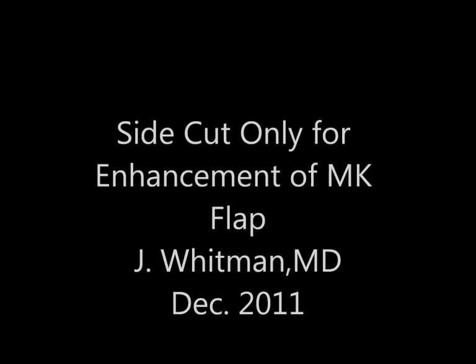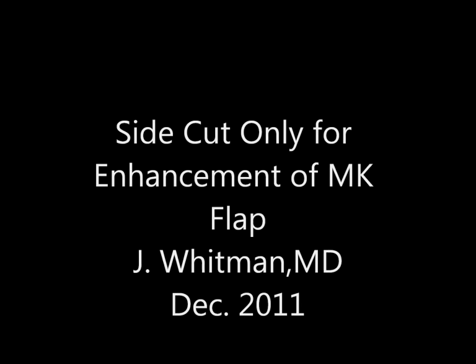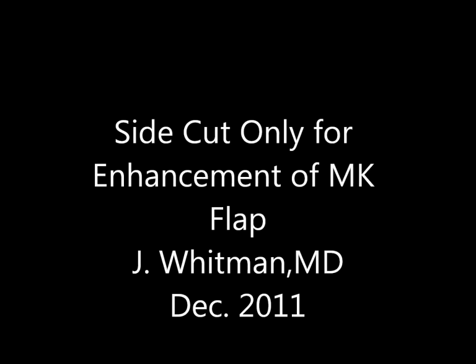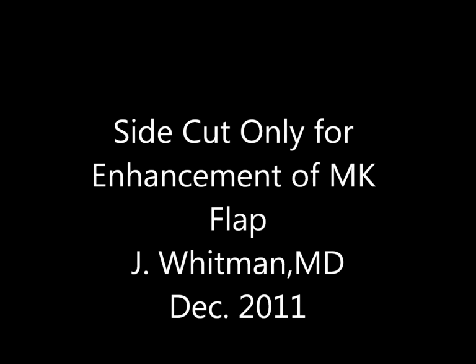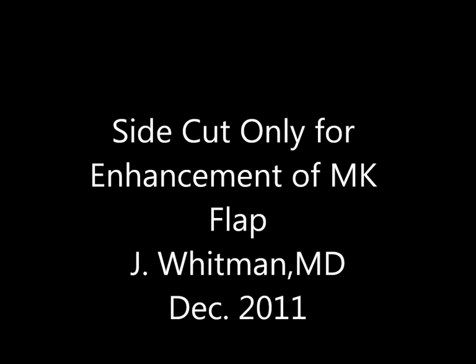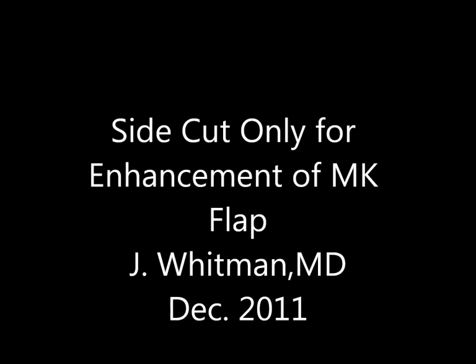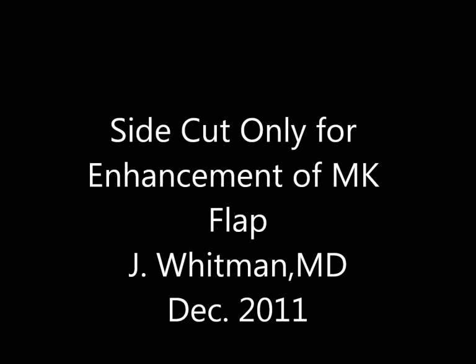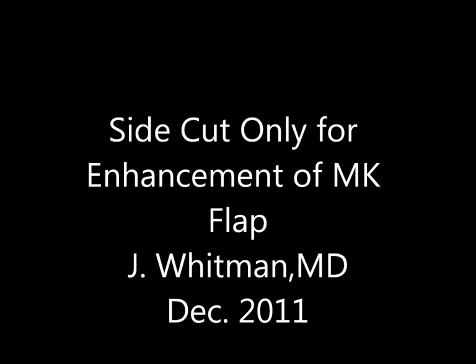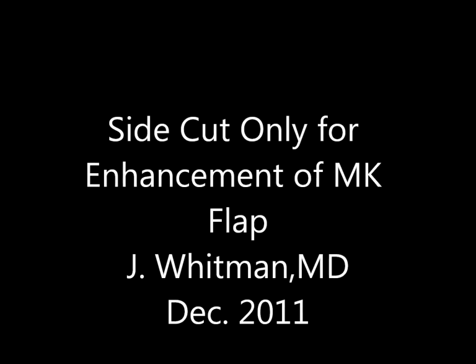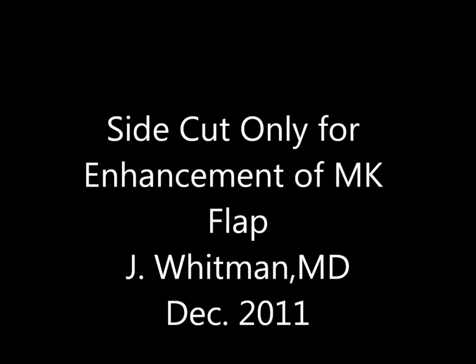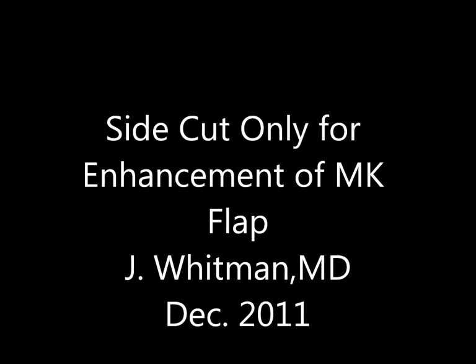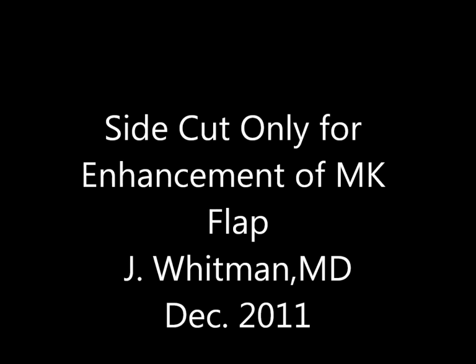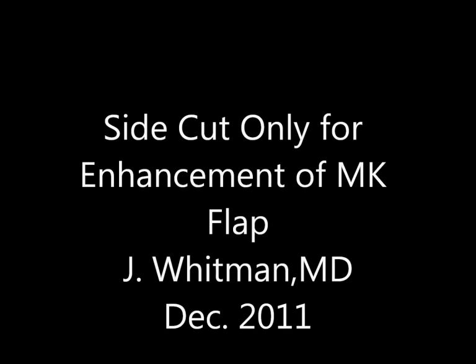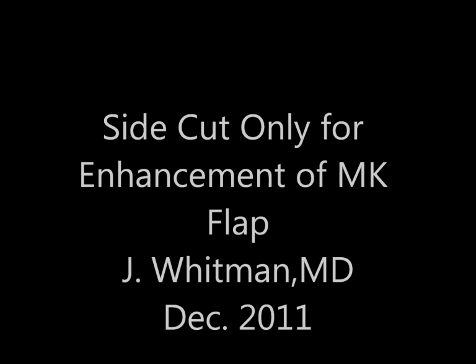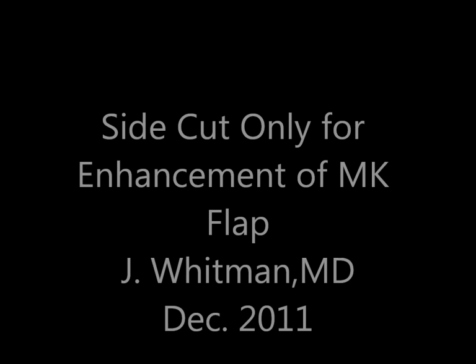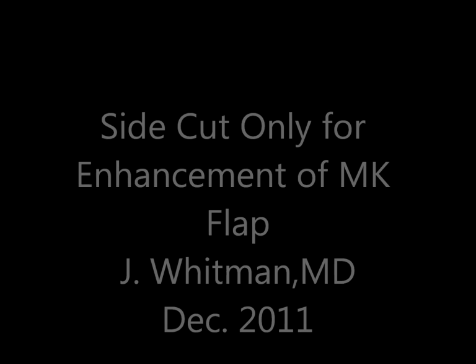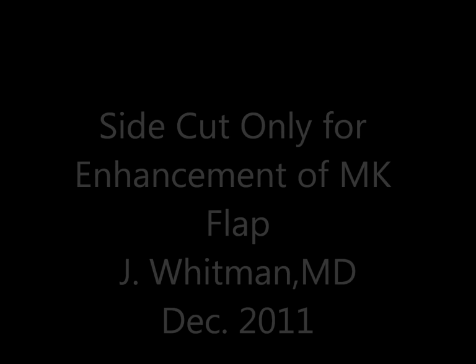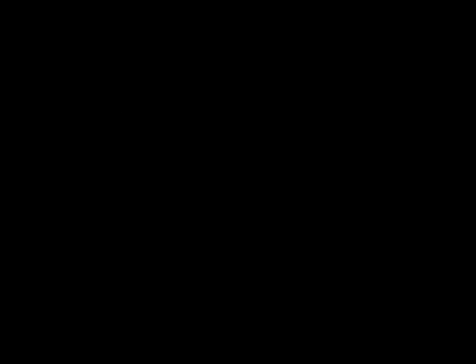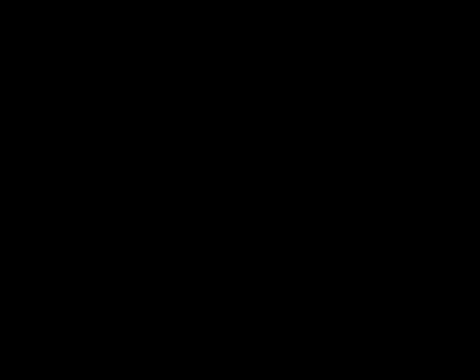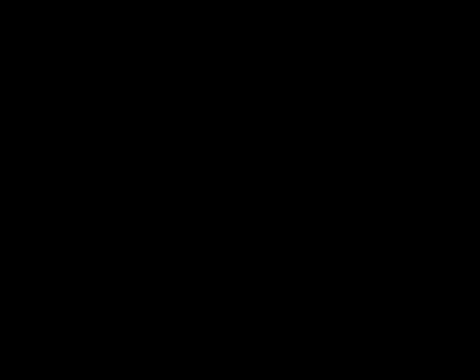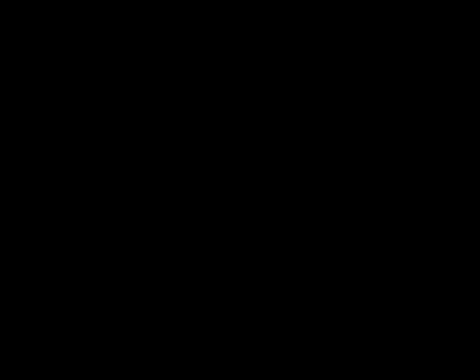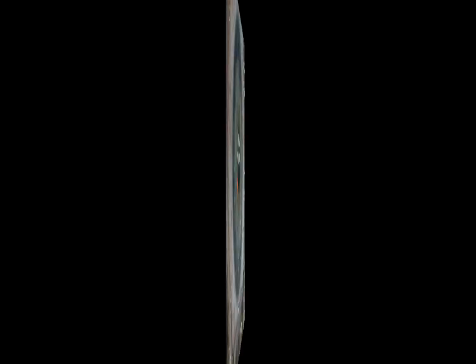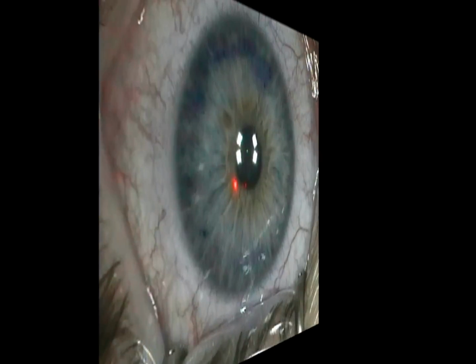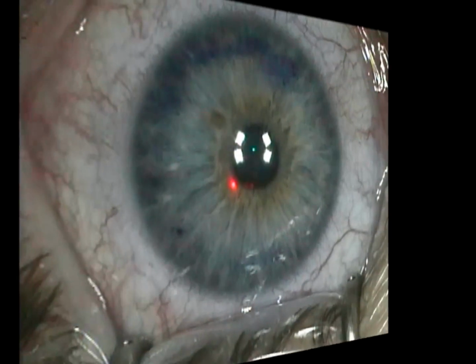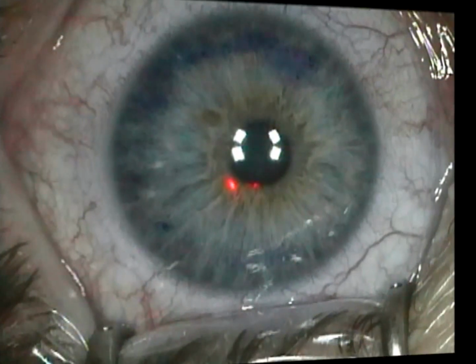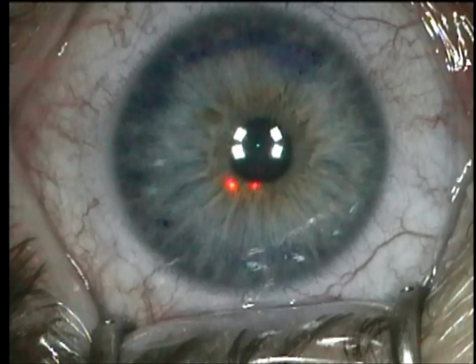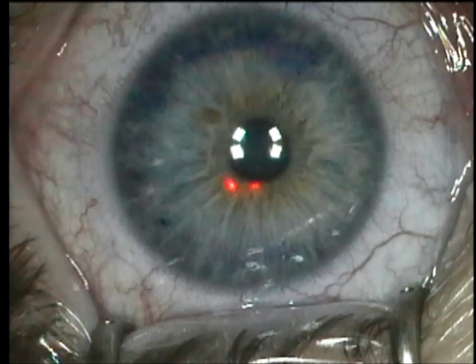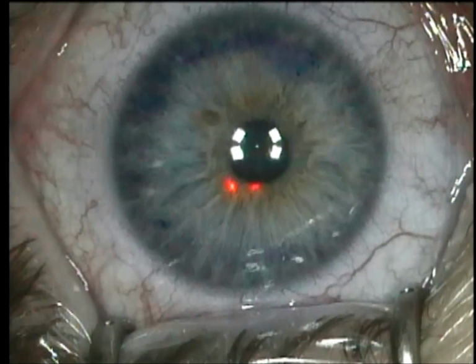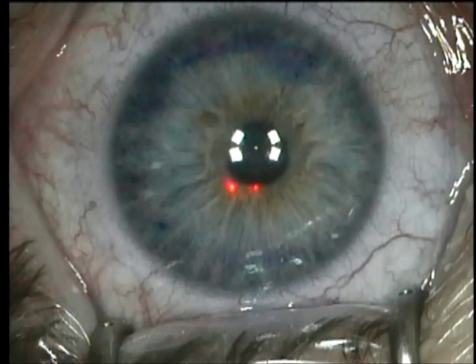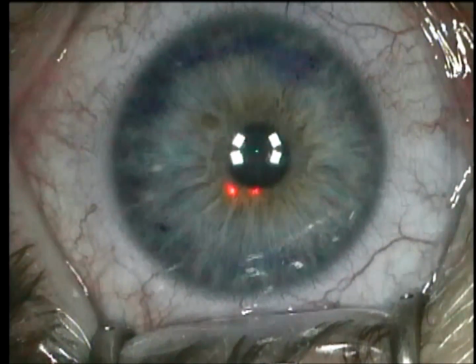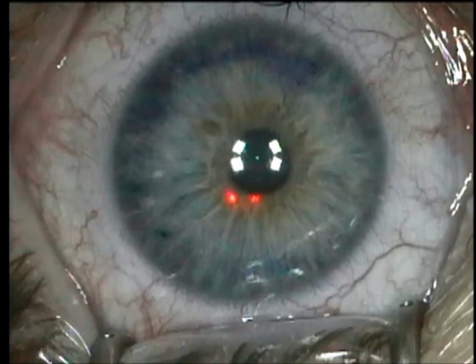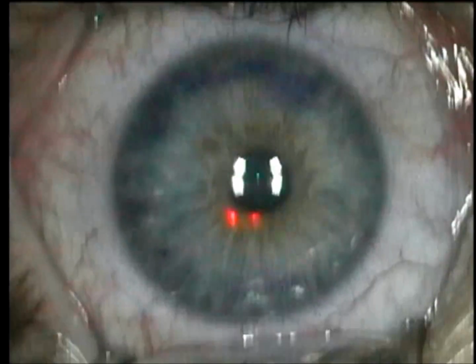This is Dr. Jeffrey Whitman and I'm going to be discussing enhancement surgery by side cut only for previous microkeratome flaps.